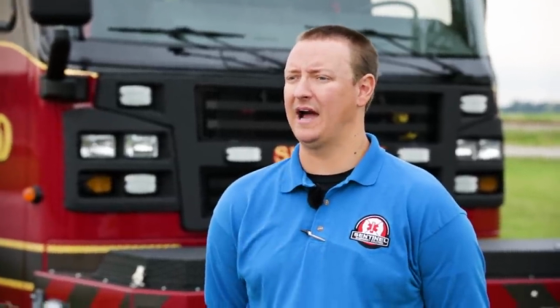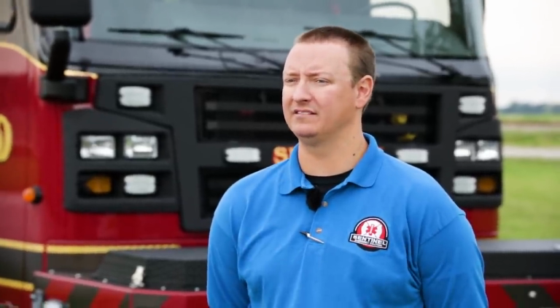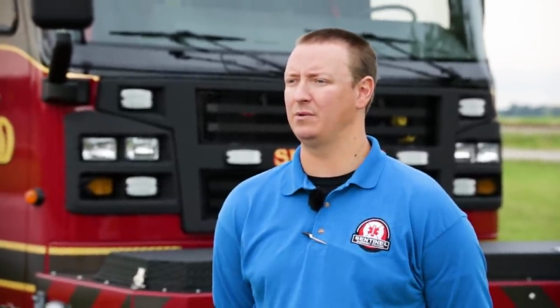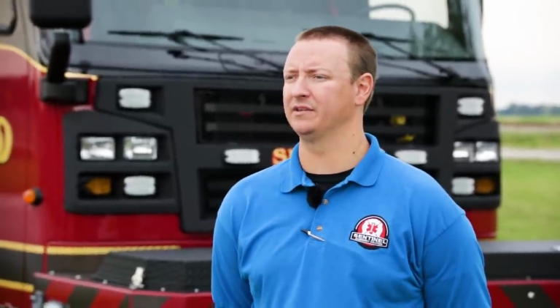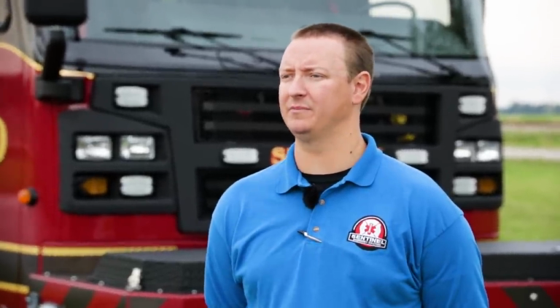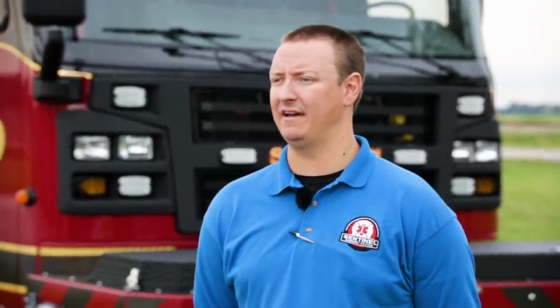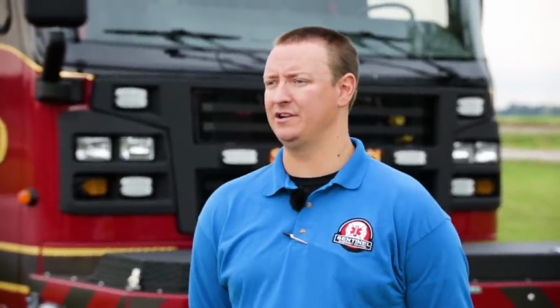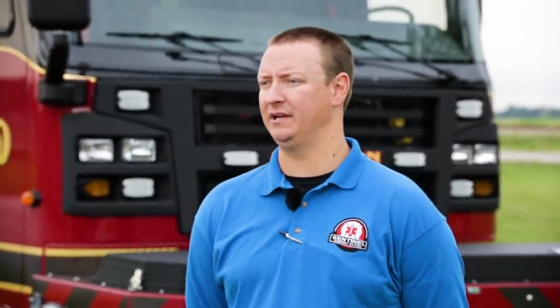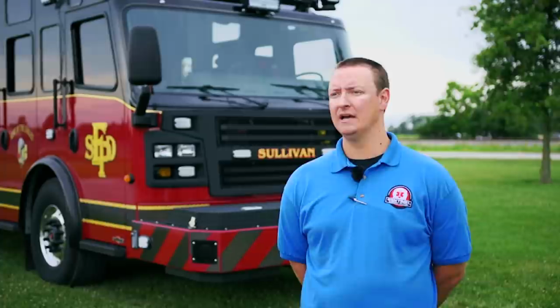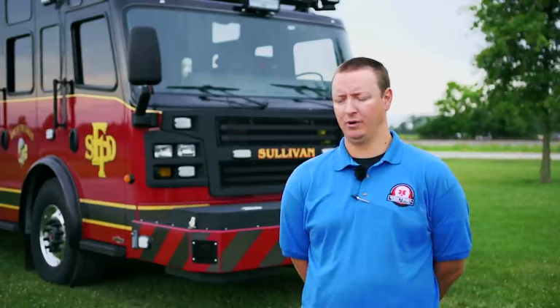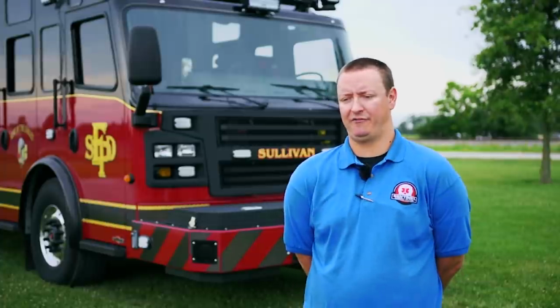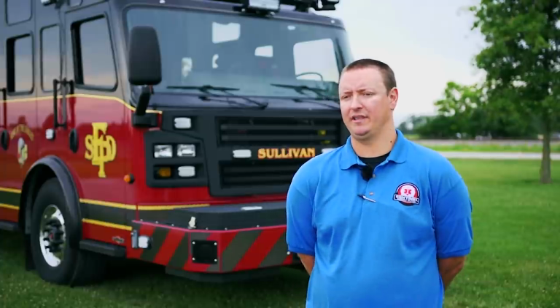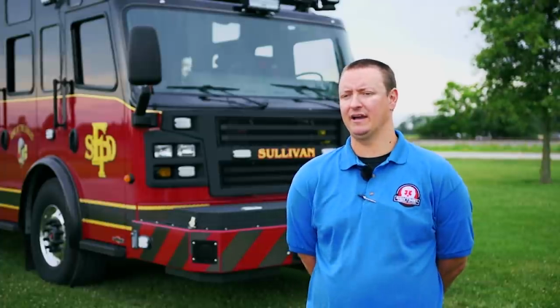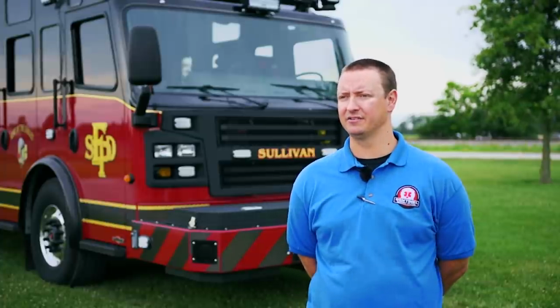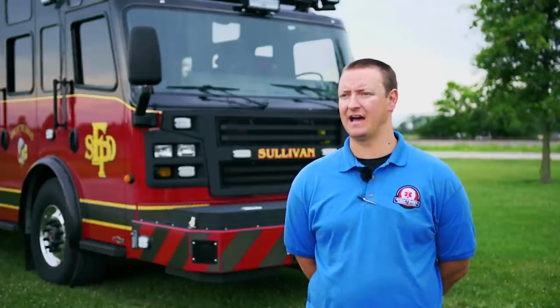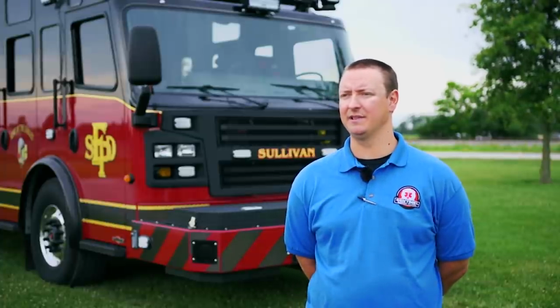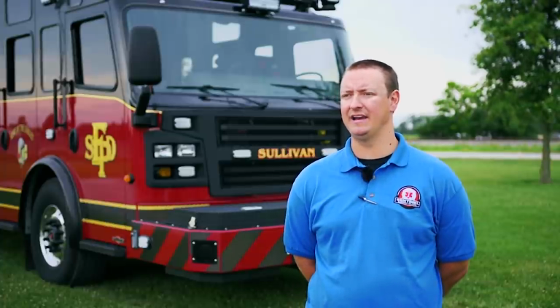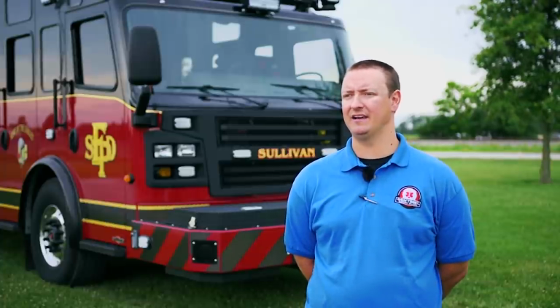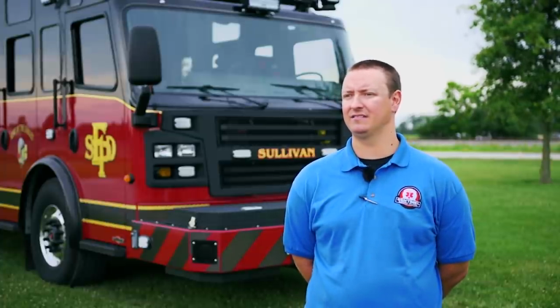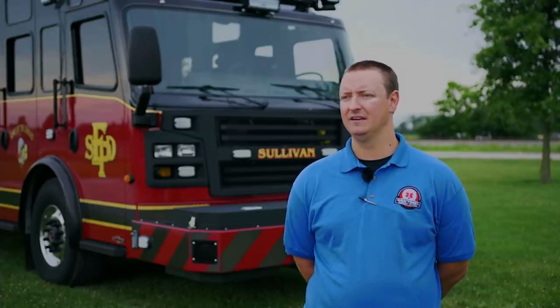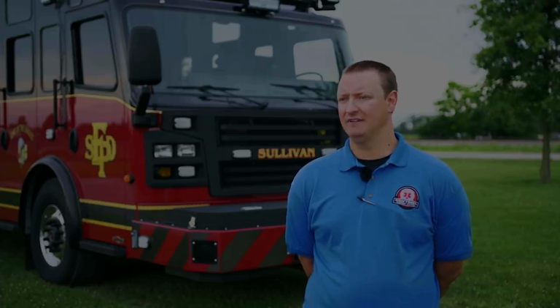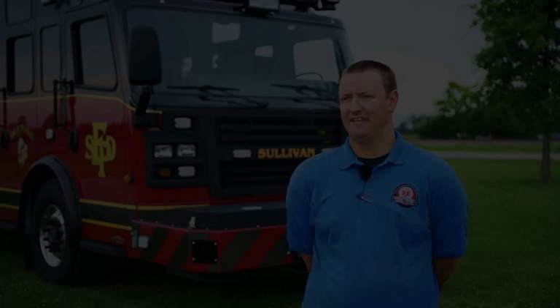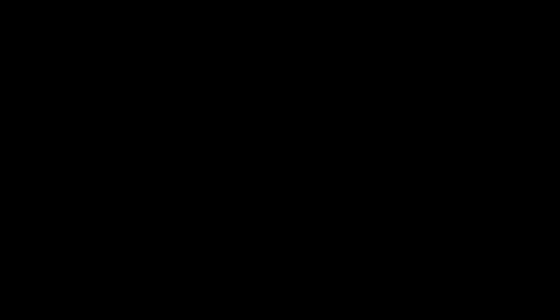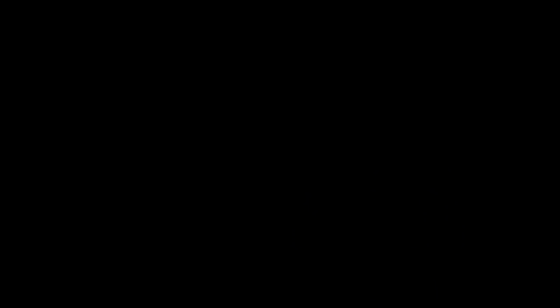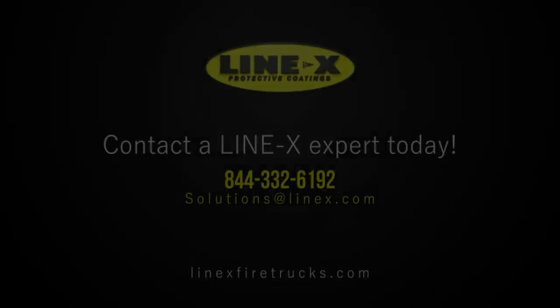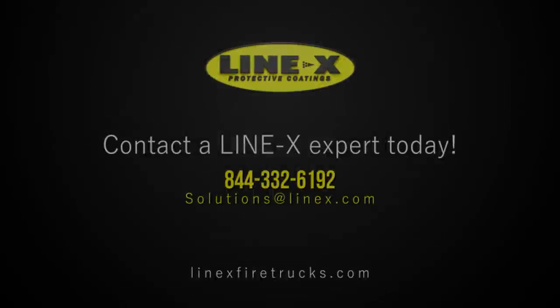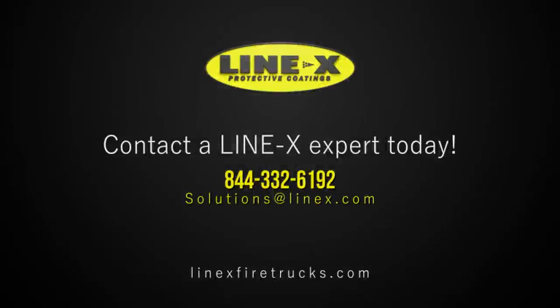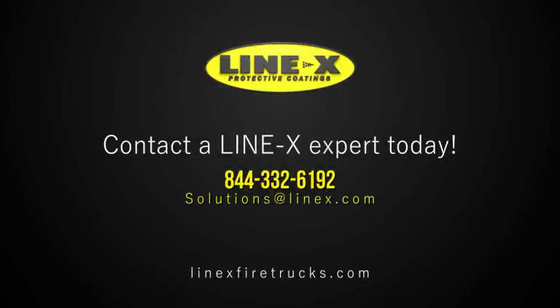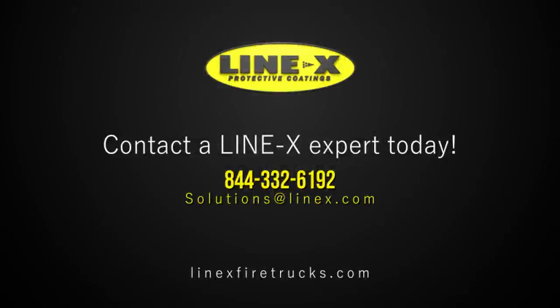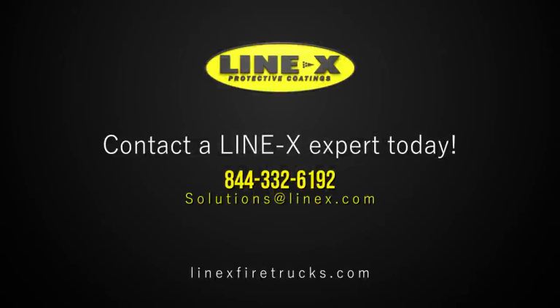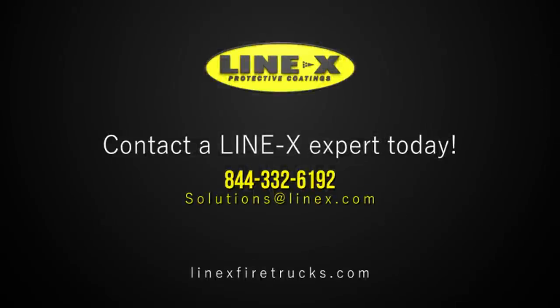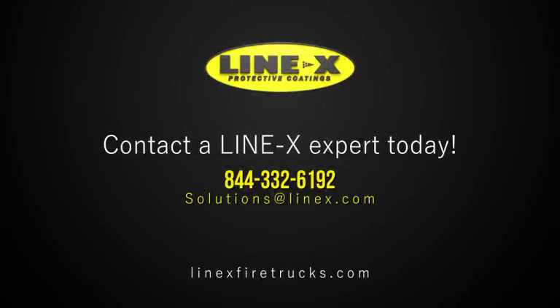And when guys say we want something heavy duty, we don't offer anything else. It's got to be Line-X and that's it. Line-X is a good thing.